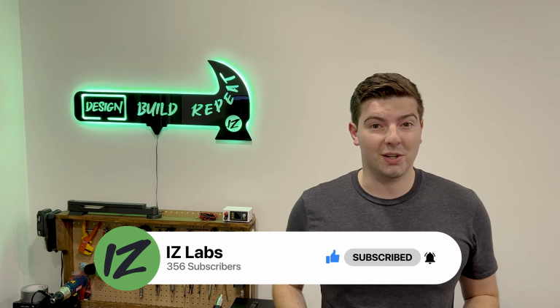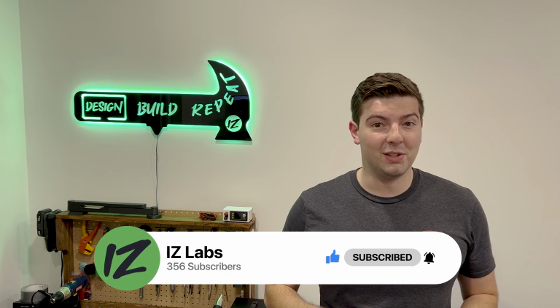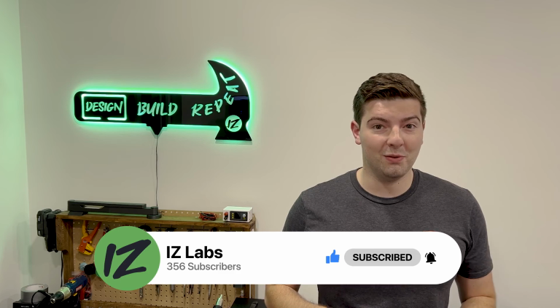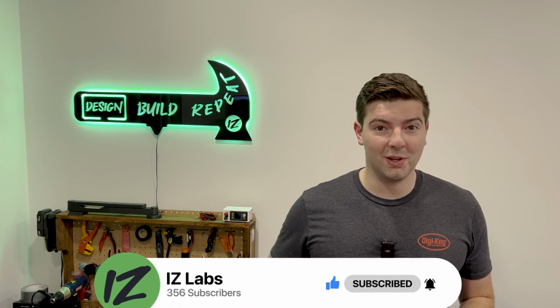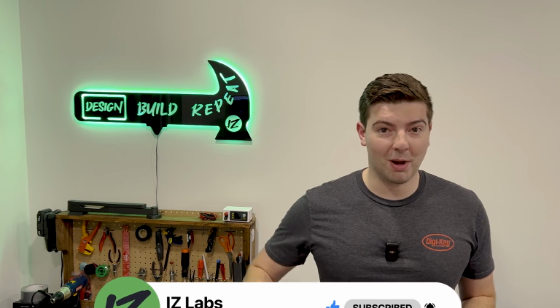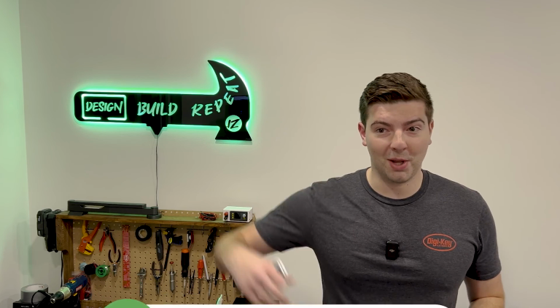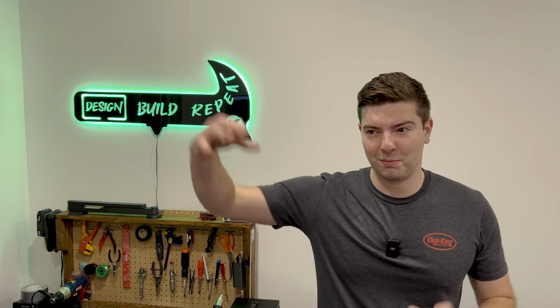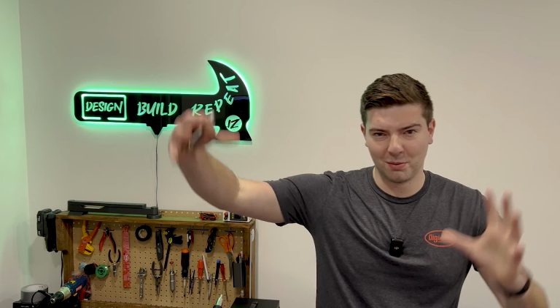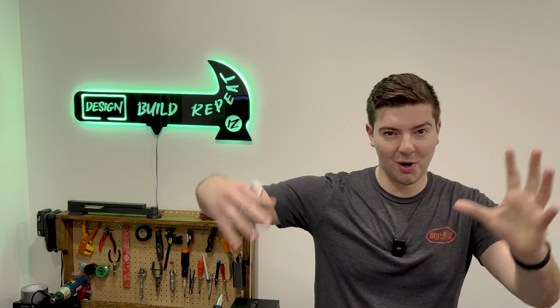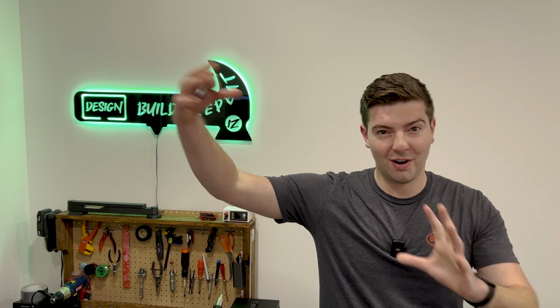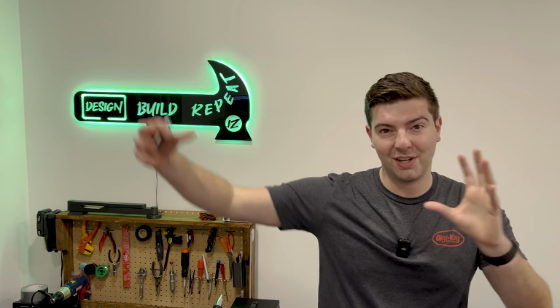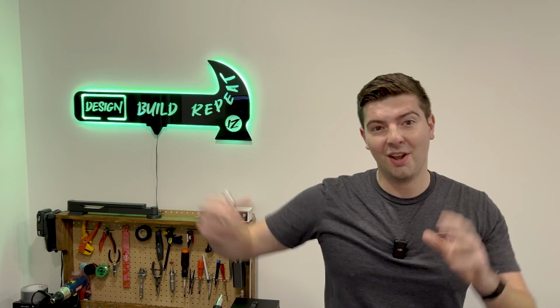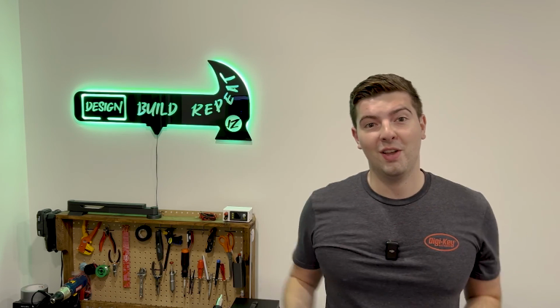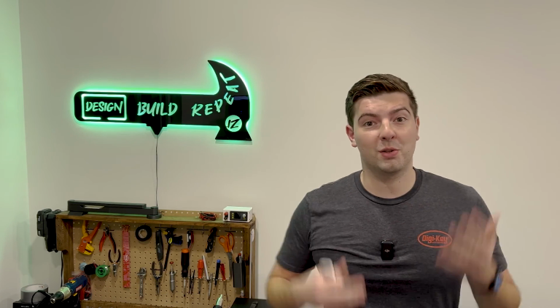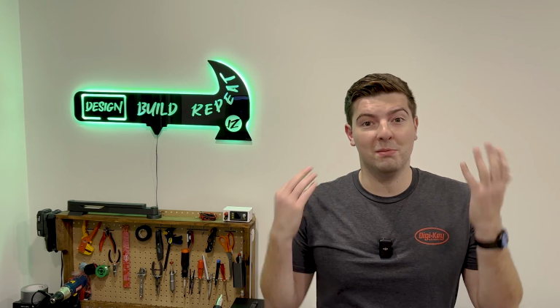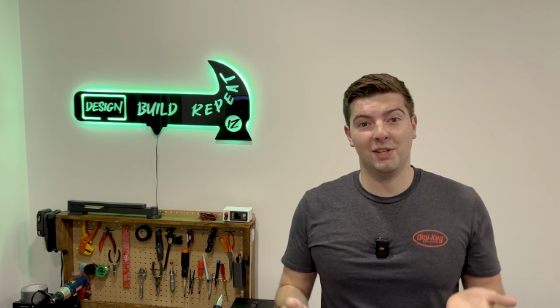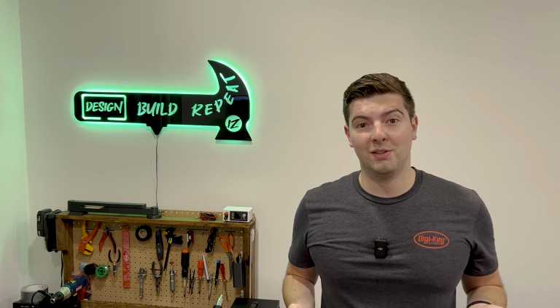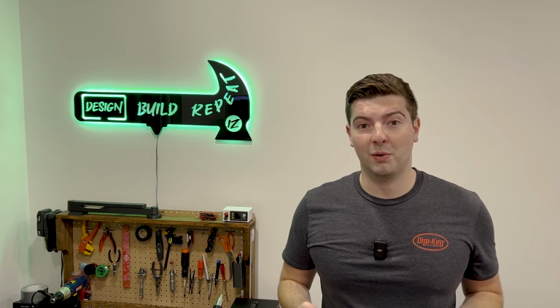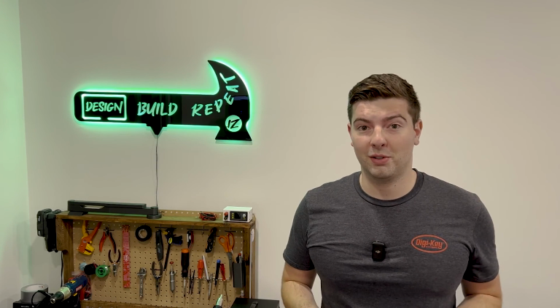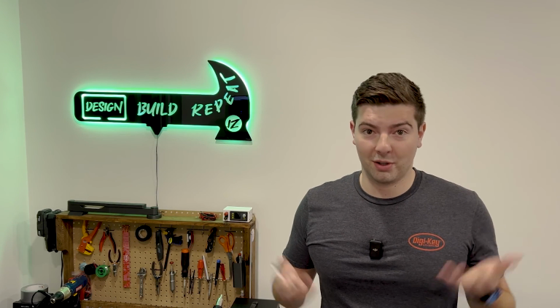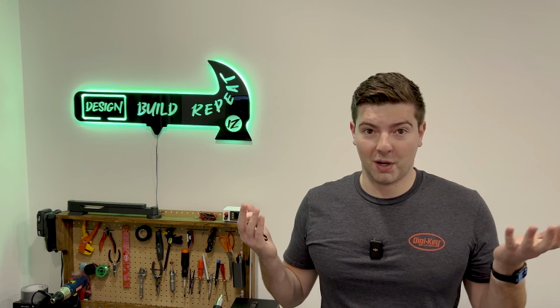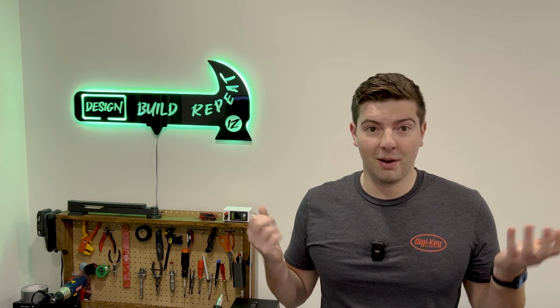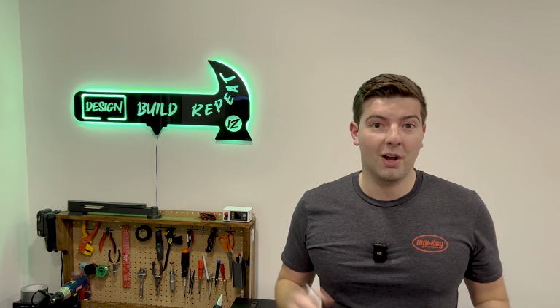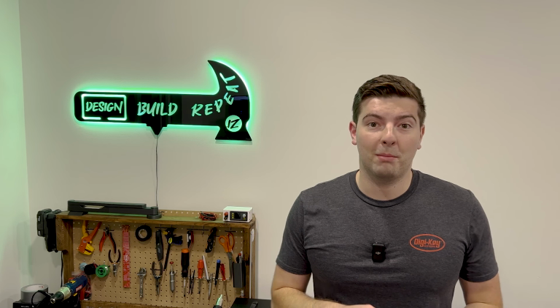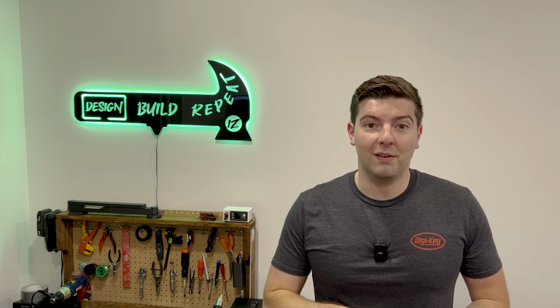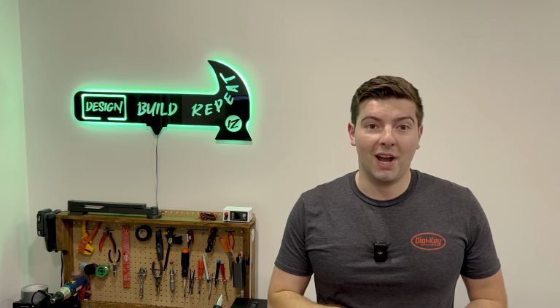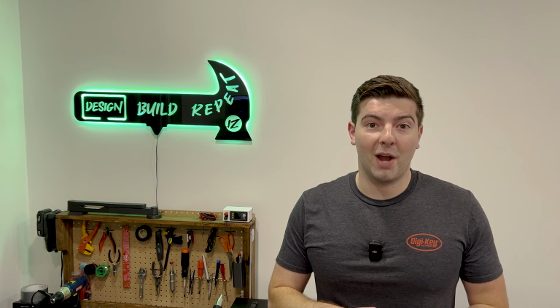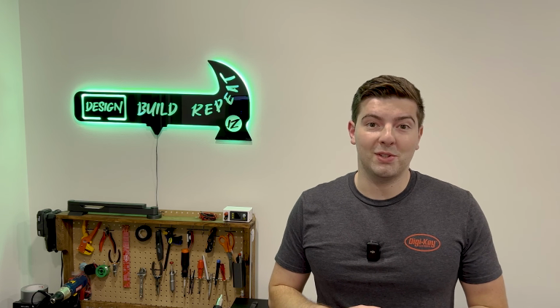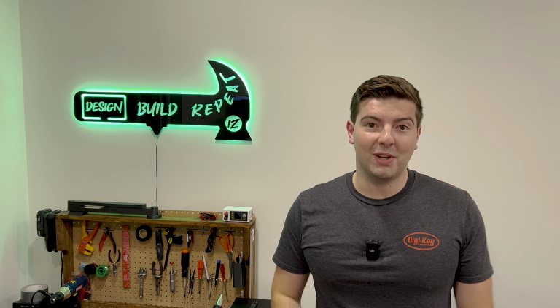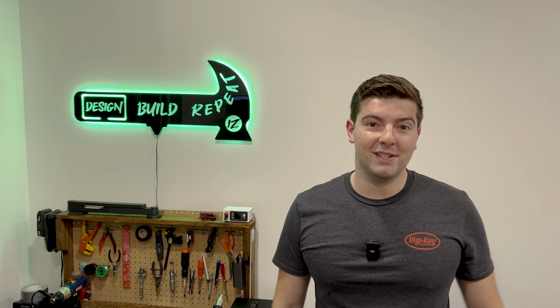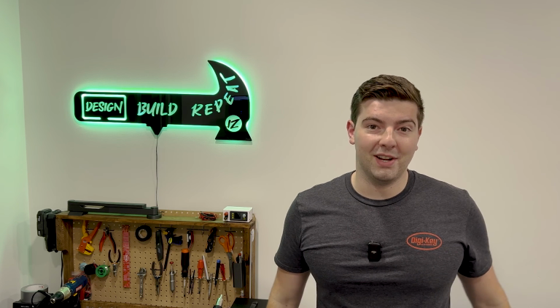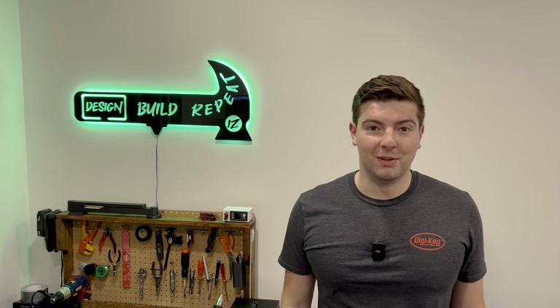Now, as I'm sure you've seen, there was quite a bit that went into this video, so if you did enjoy it, please consider liking and subscribing because it really helps grow the channel and helps me make more cool videos and projects just like this. I will see you guys in the next one.